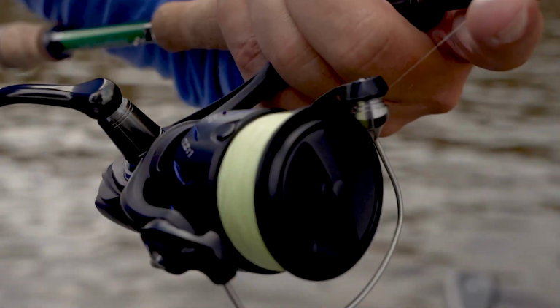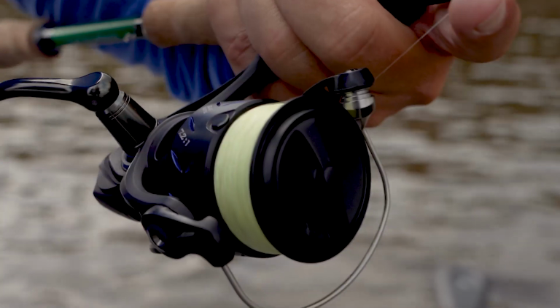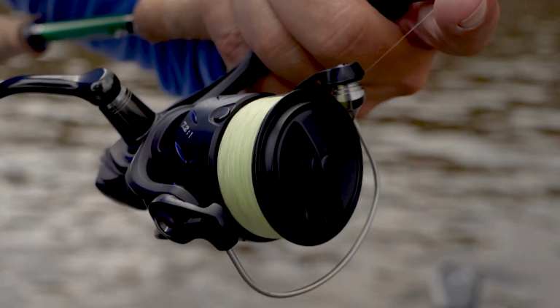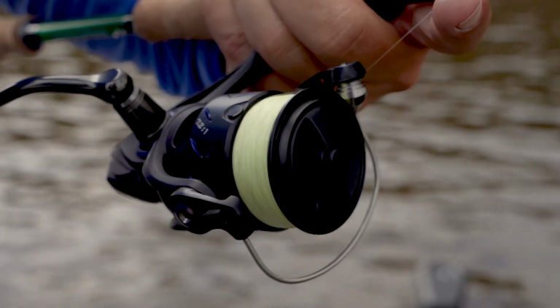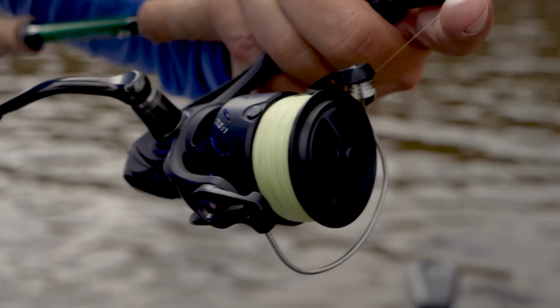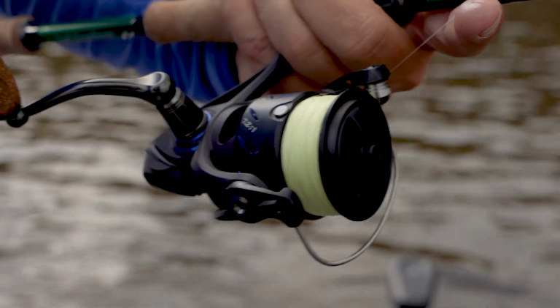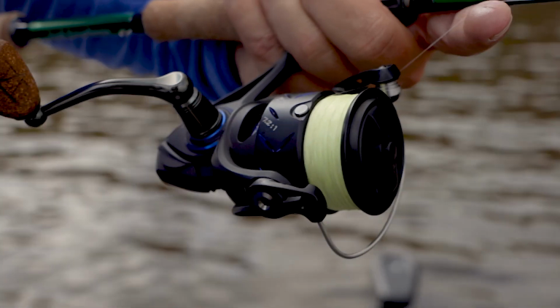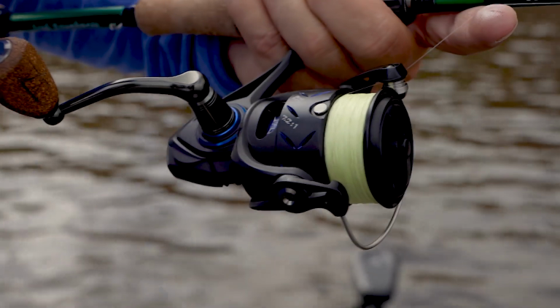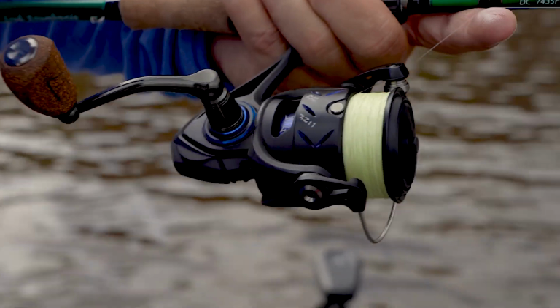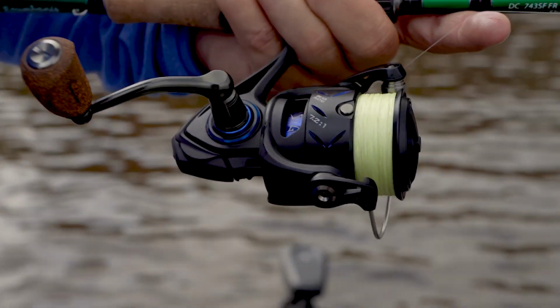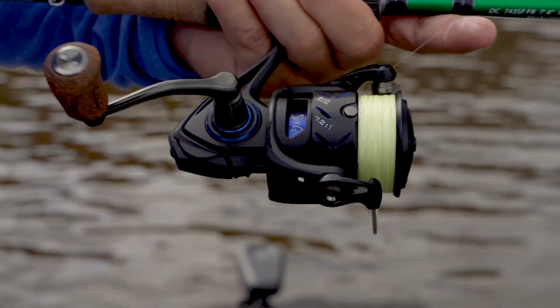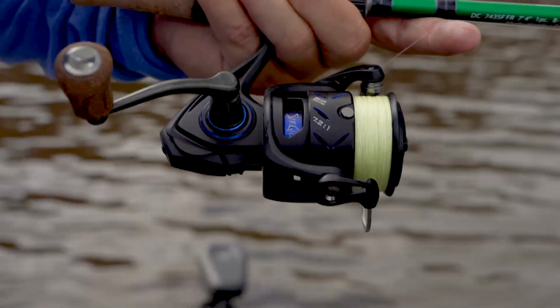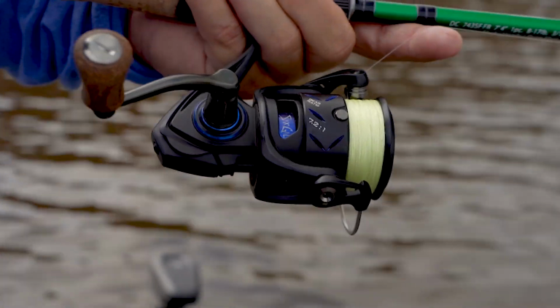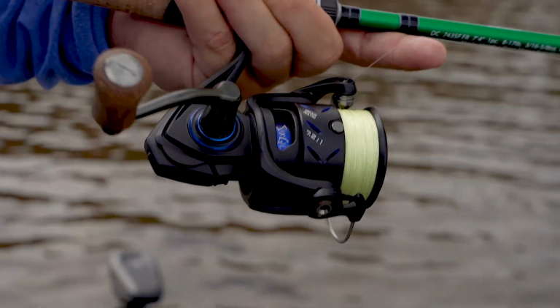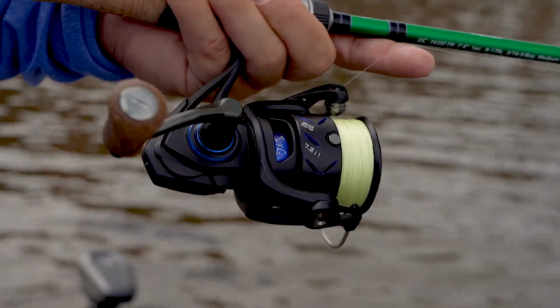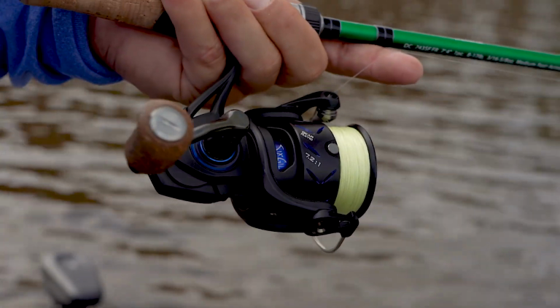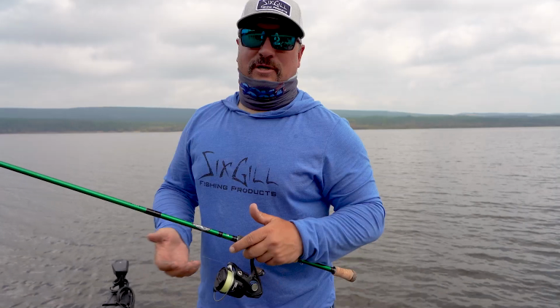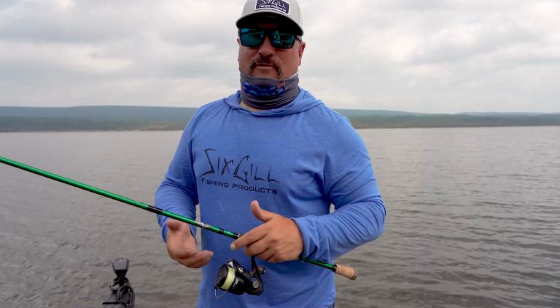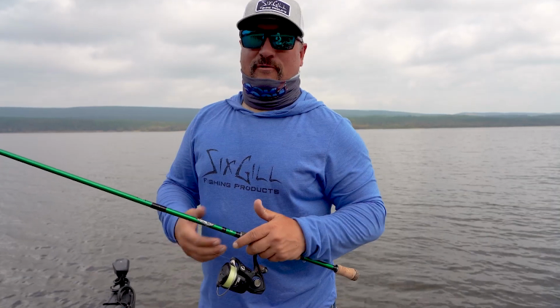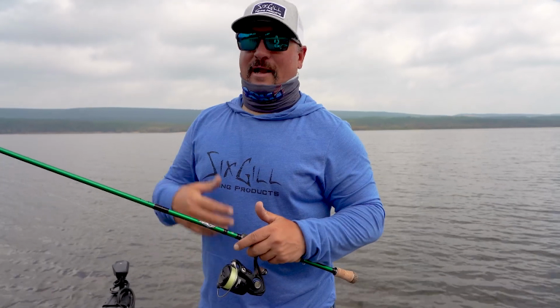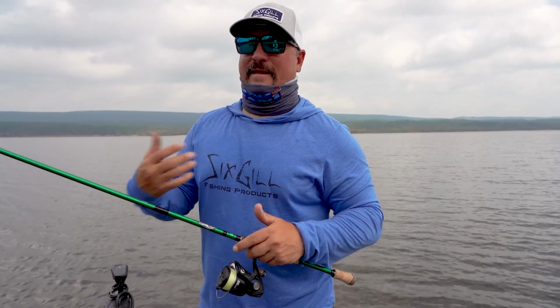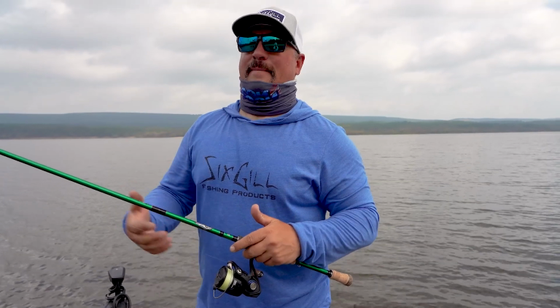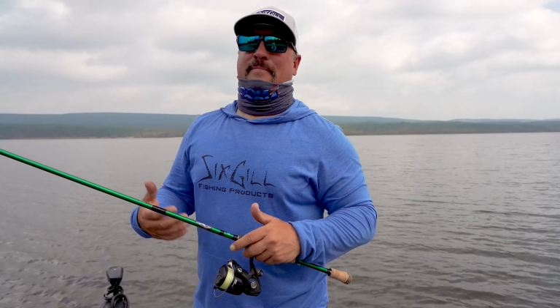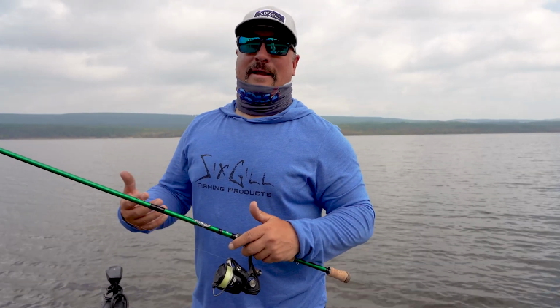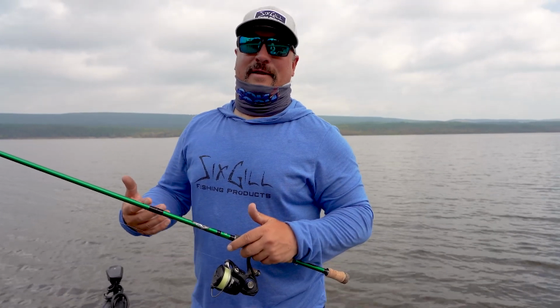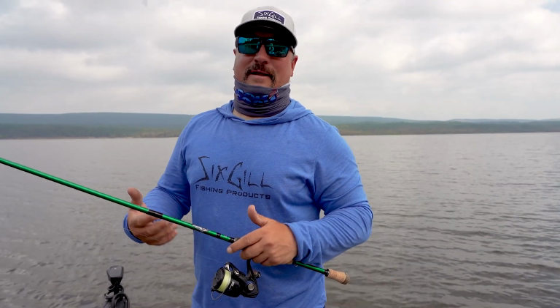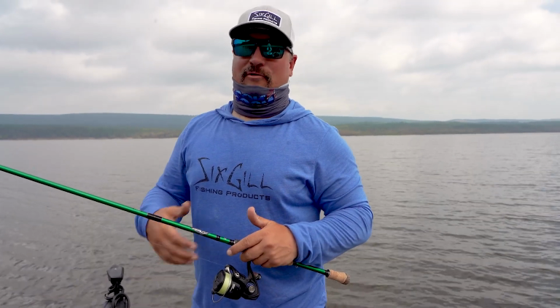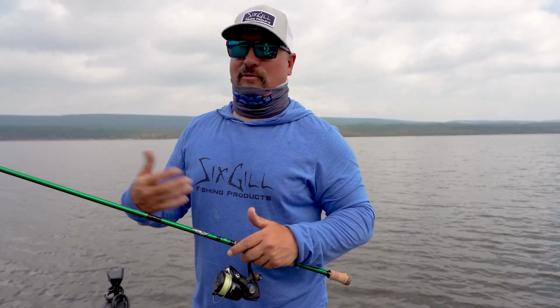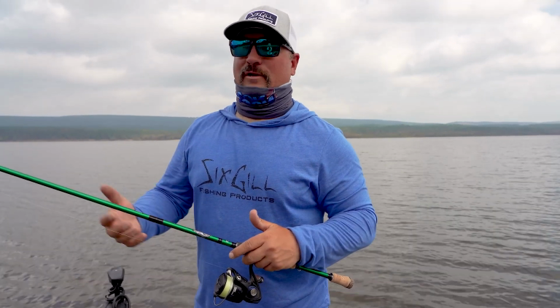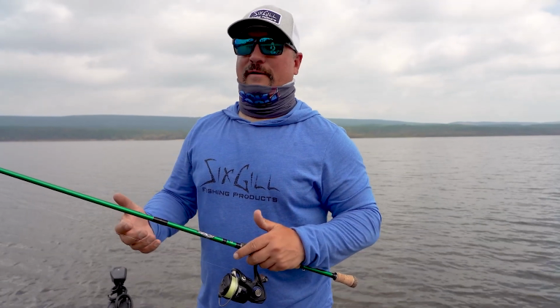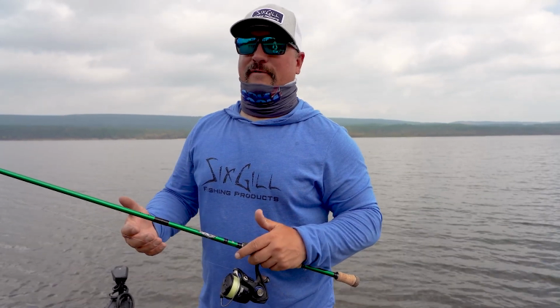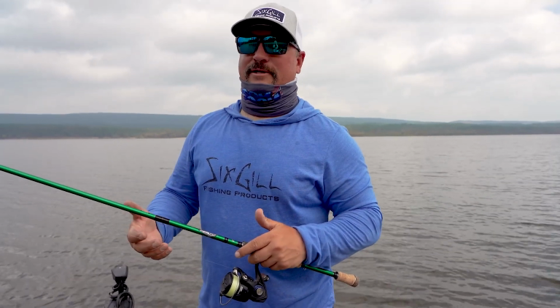A lot of times with spinning reels, you're getting them in the five ratios. You're just not getting that line pick up, so you're losing a lot of fish.